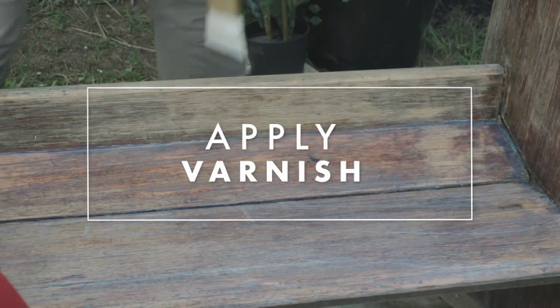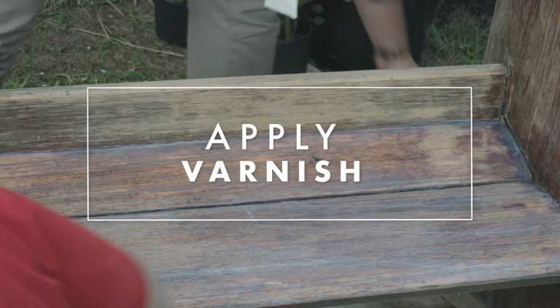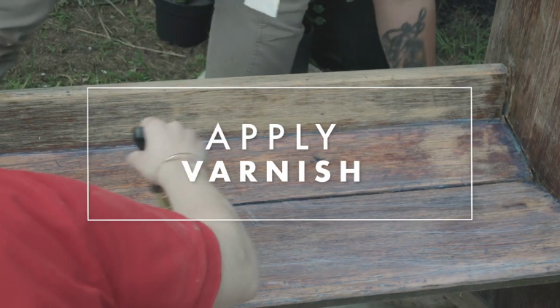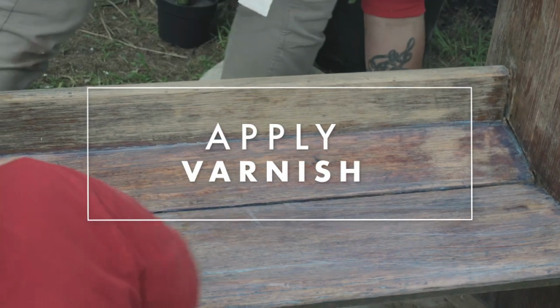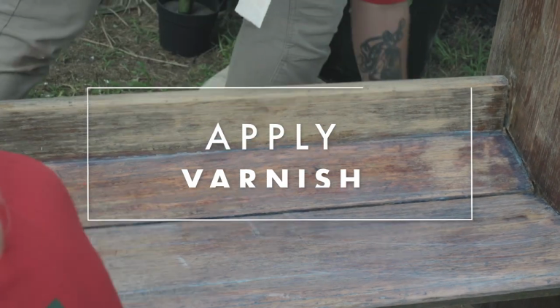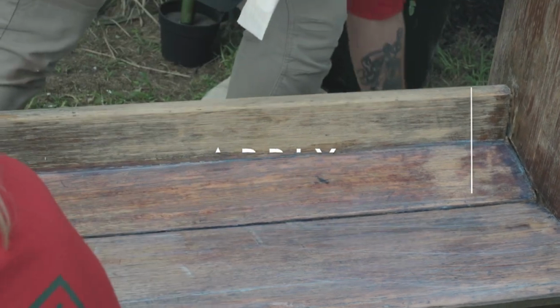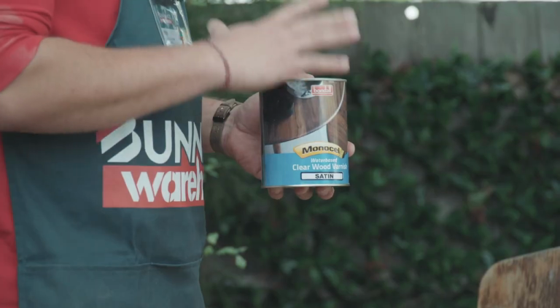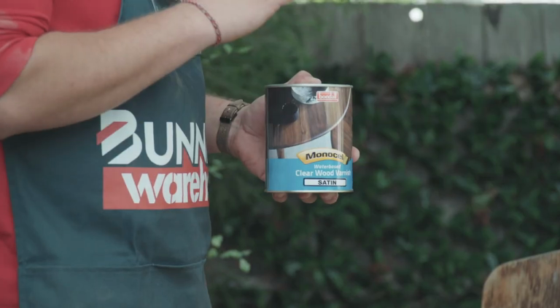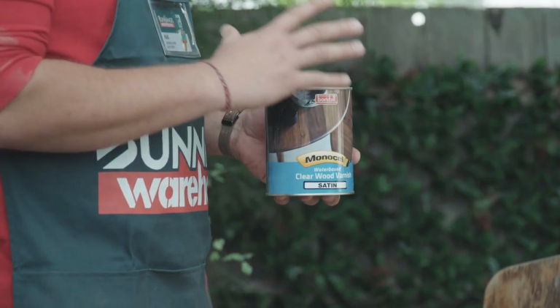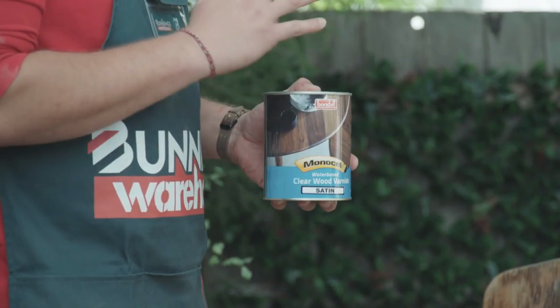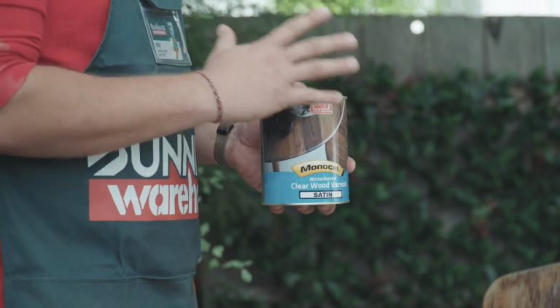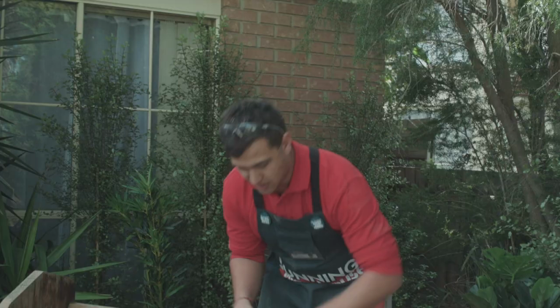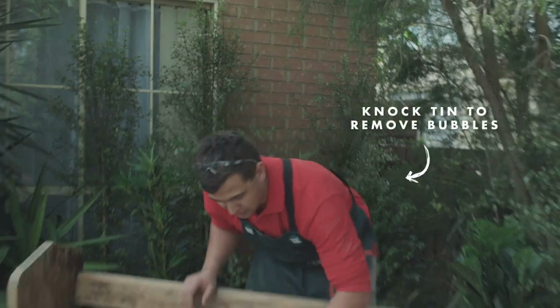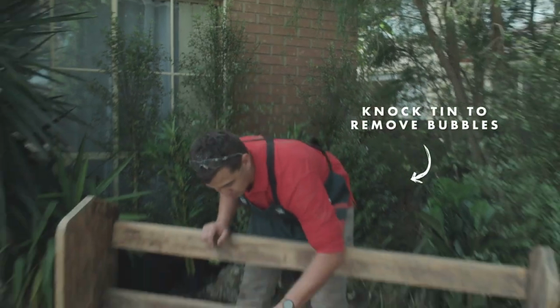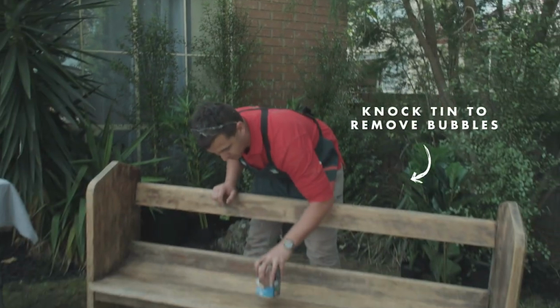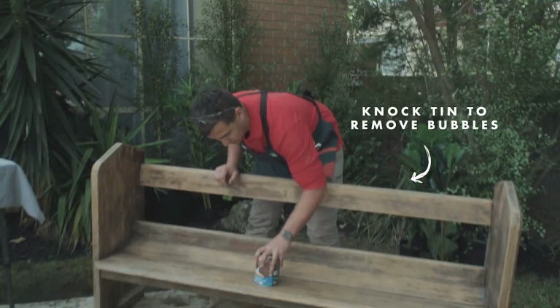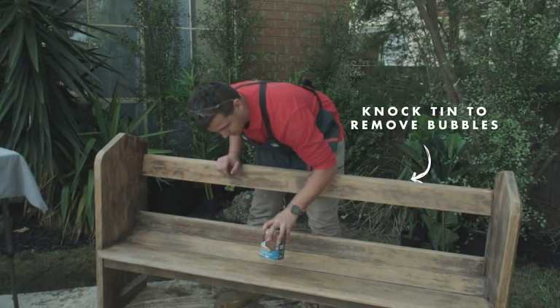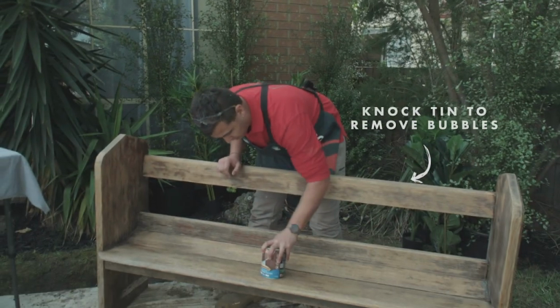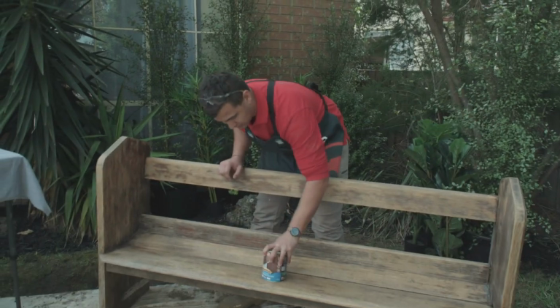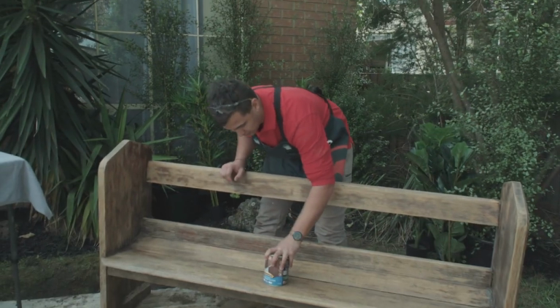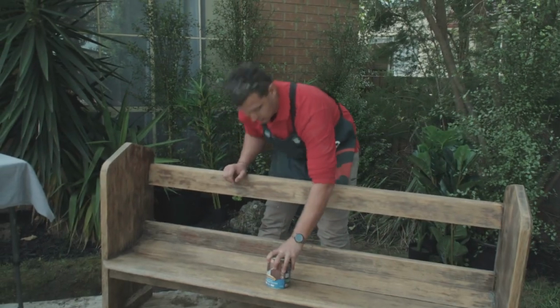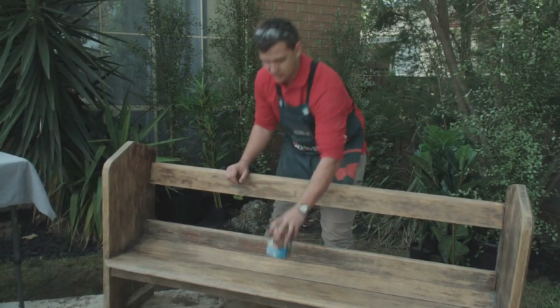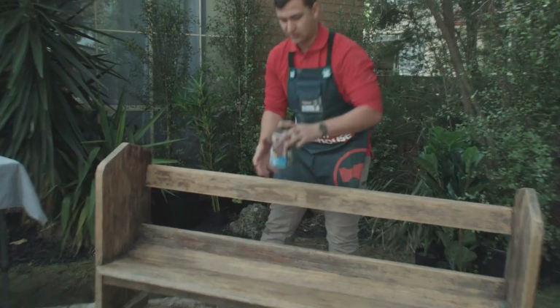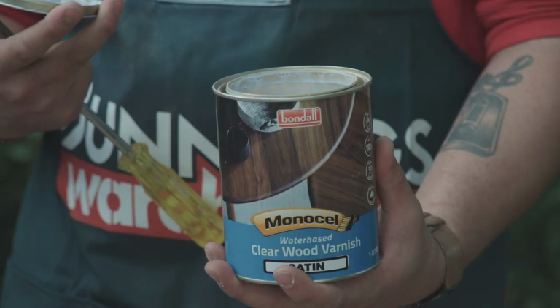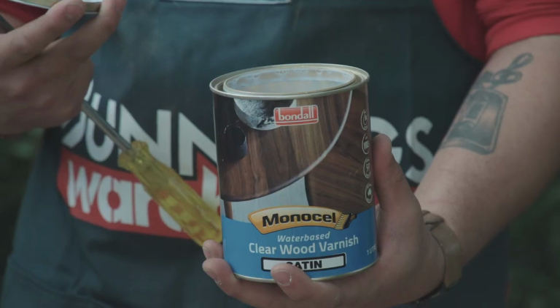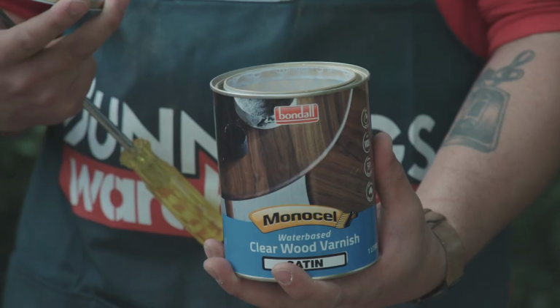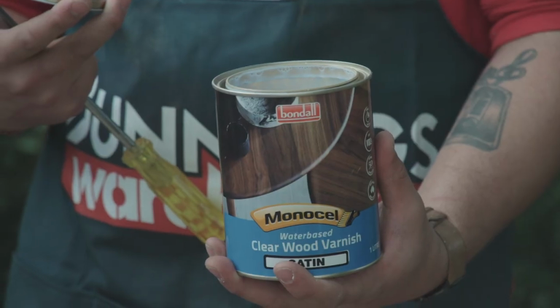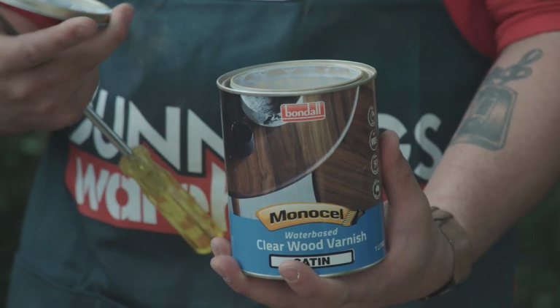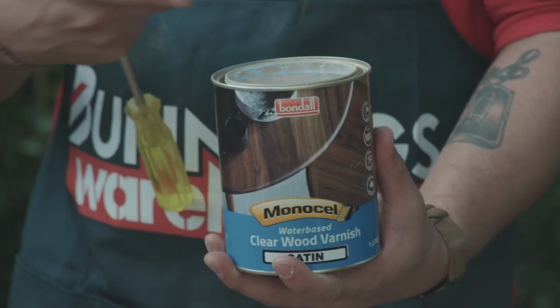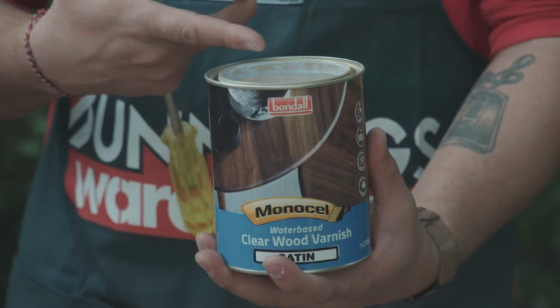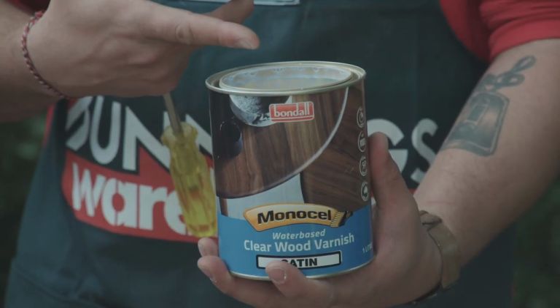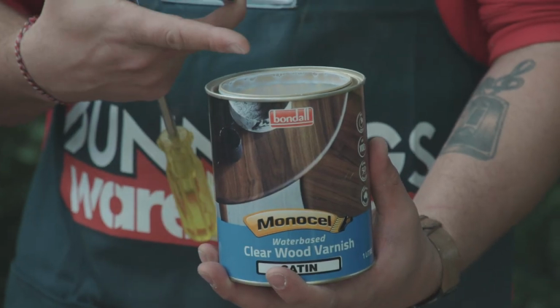When you get your varnish make sure there's no bubbles in the tin, and hopefully those air bubbles will rise to the top and escape the actual varnish.